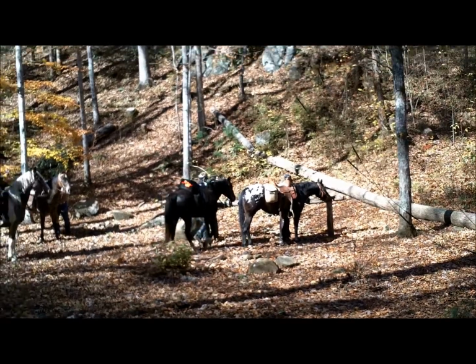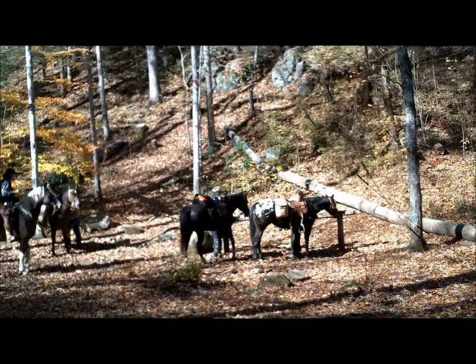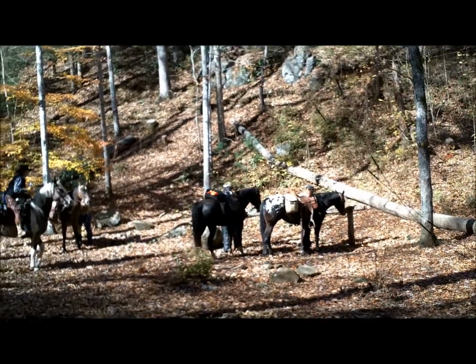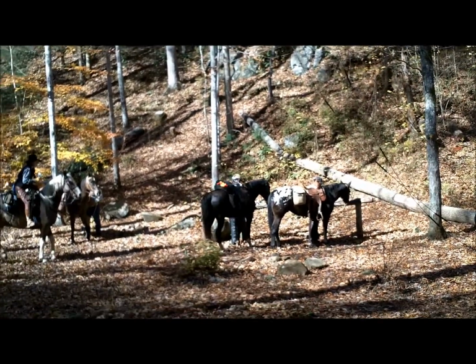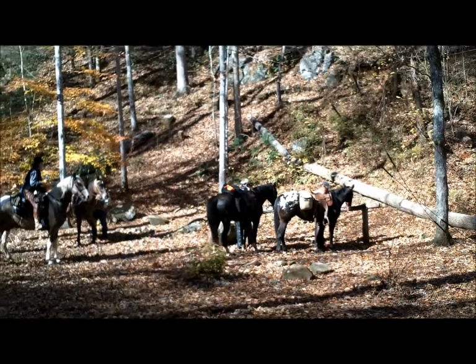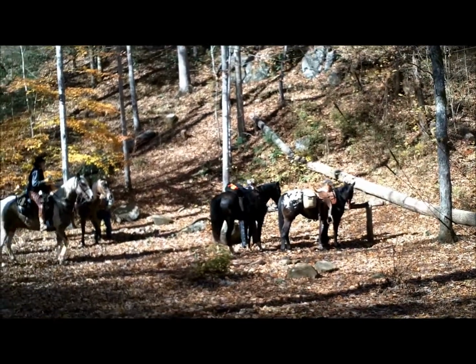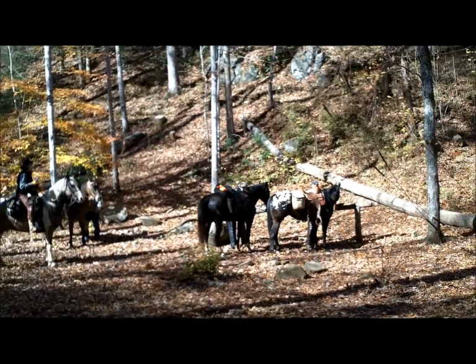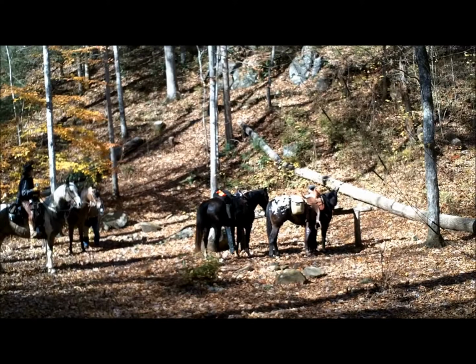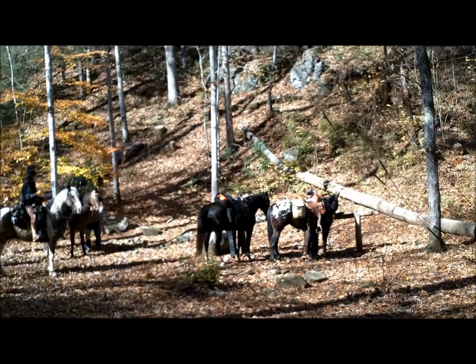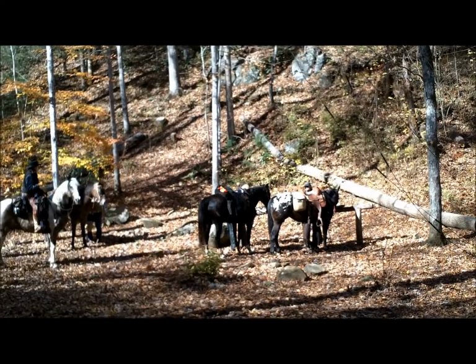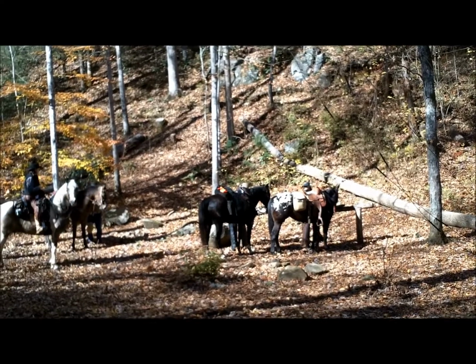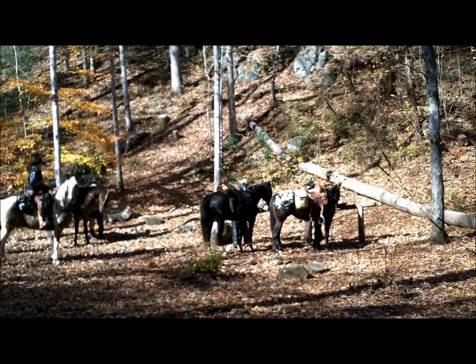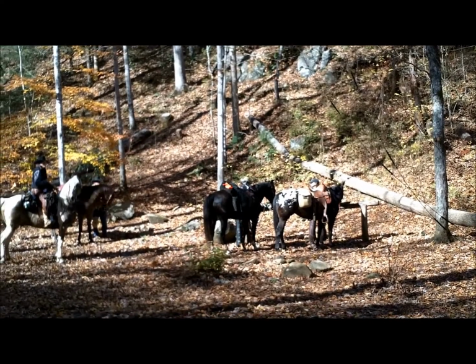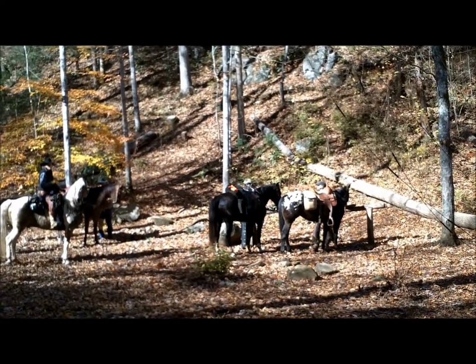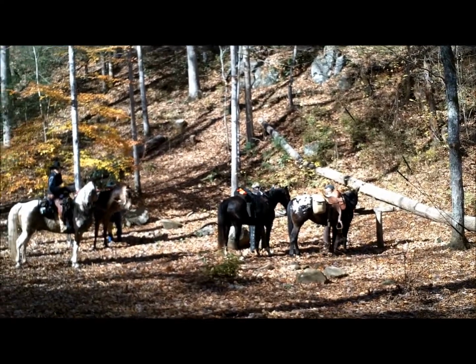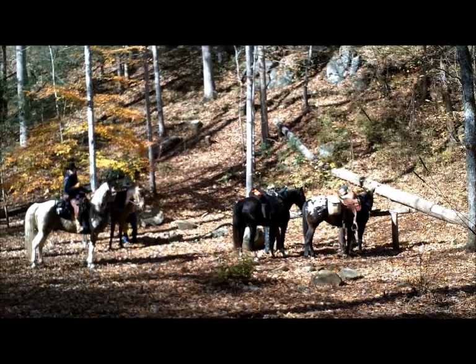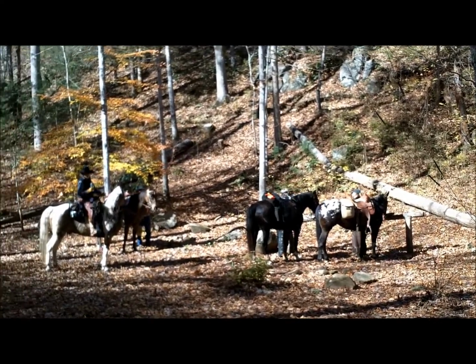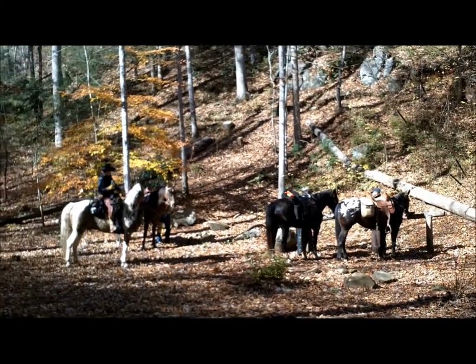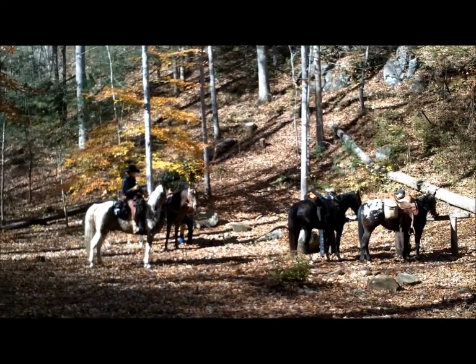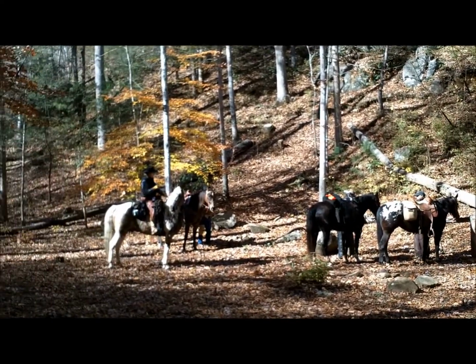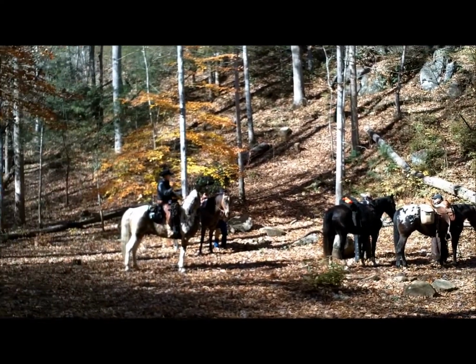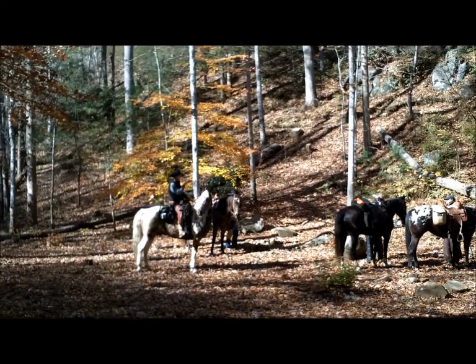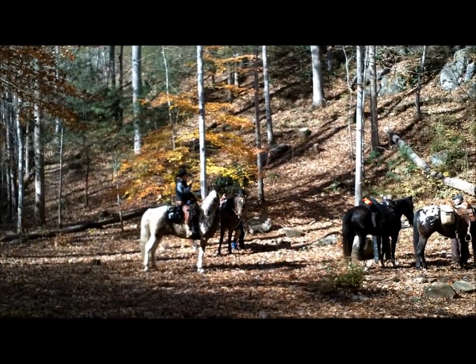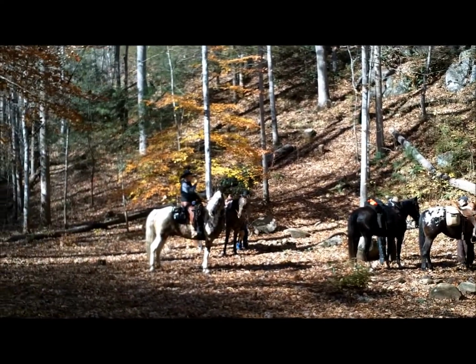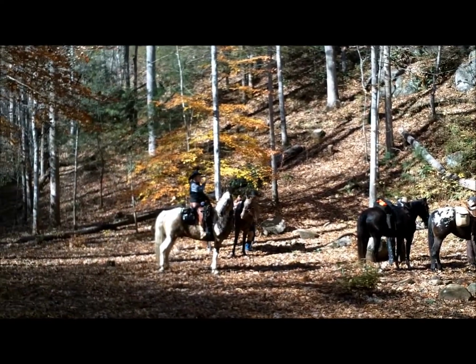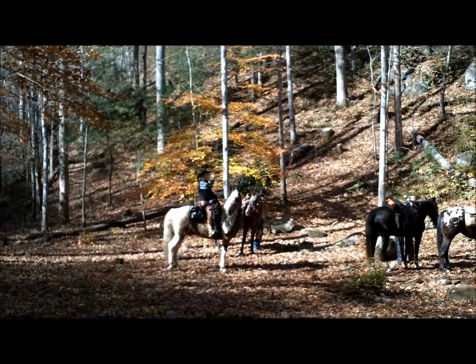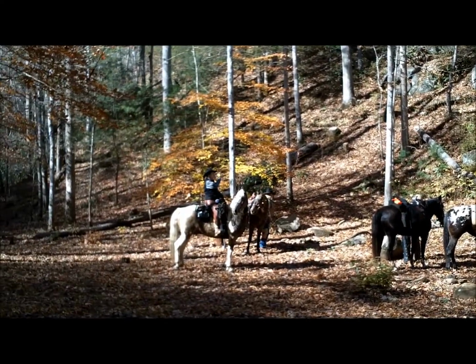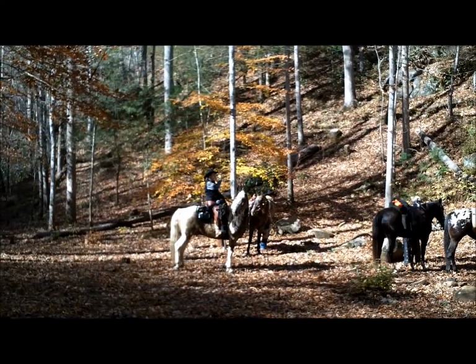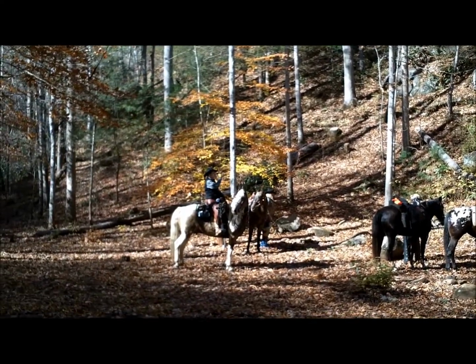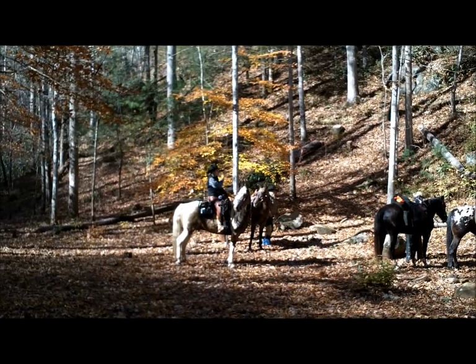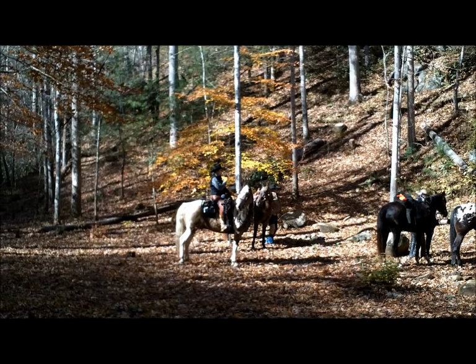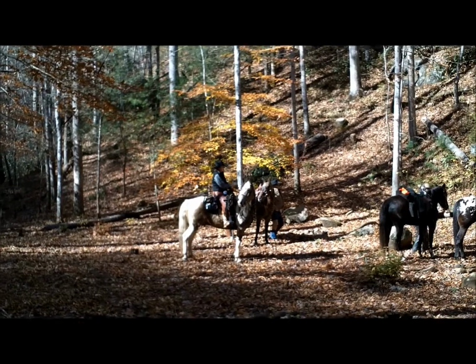We're in Great Smoky Mountains National Park, so you would not be surprised to see the horse people come in. Beautiful horses!